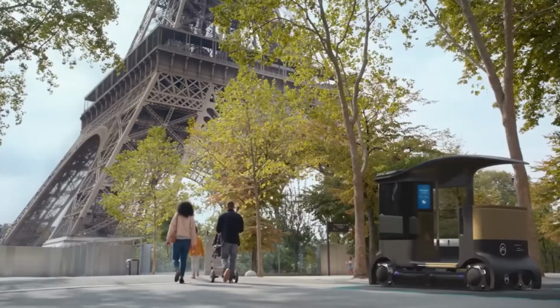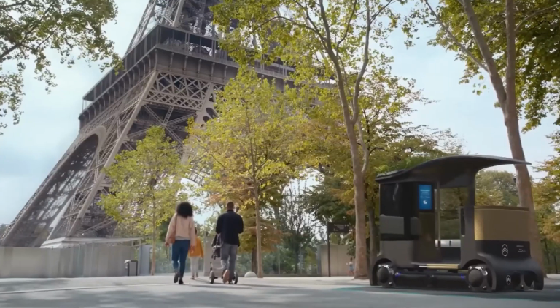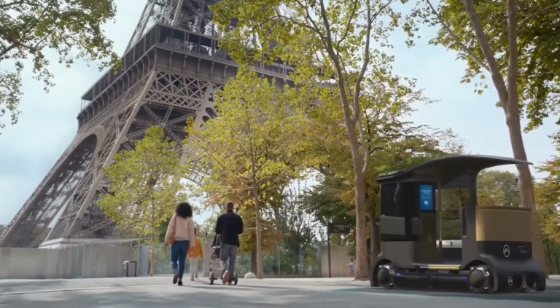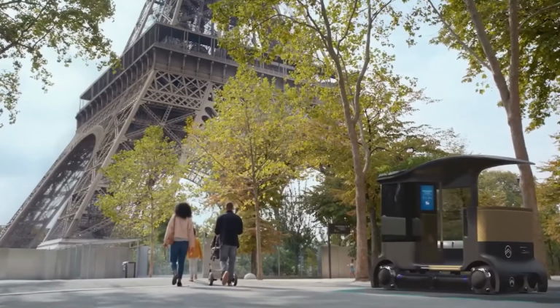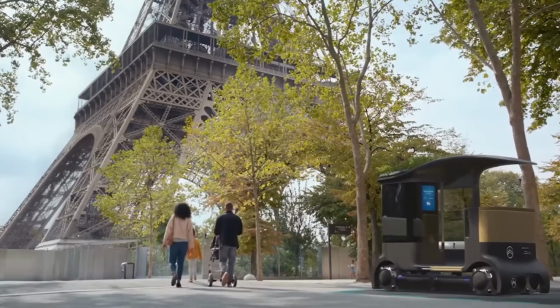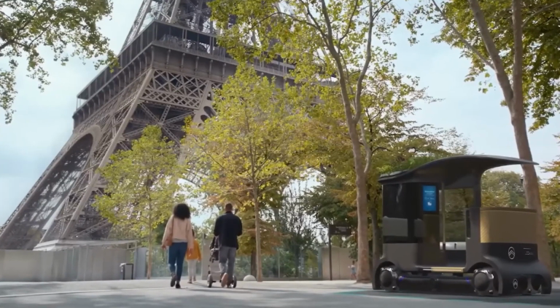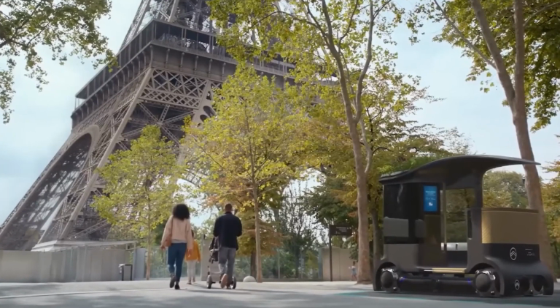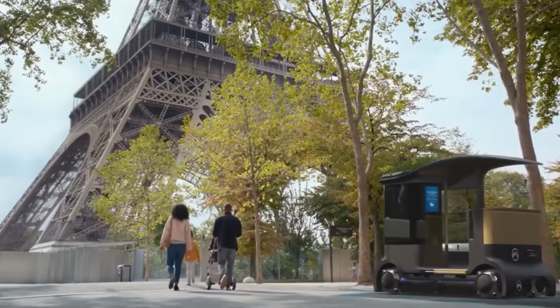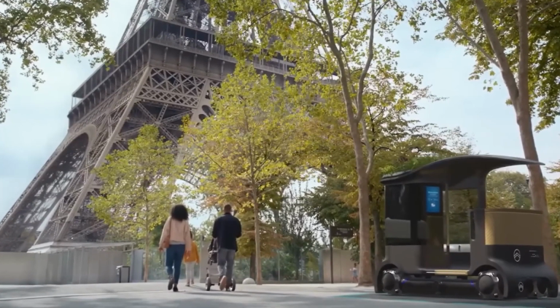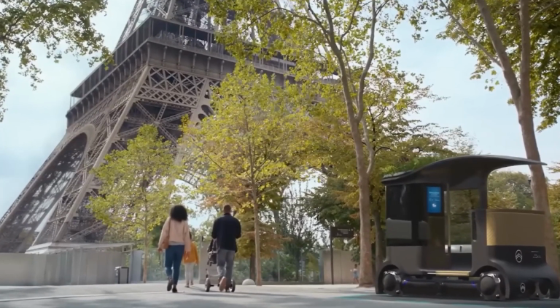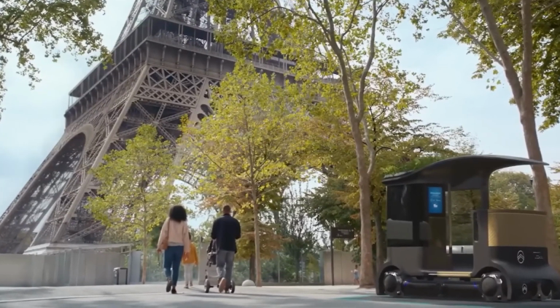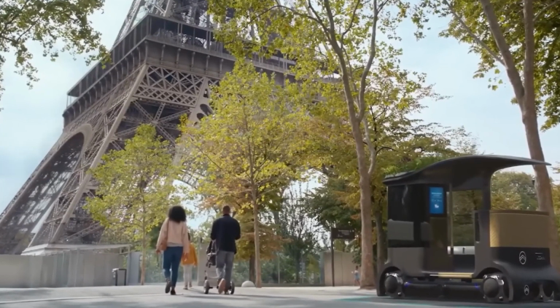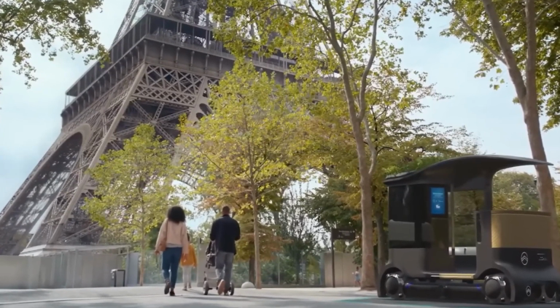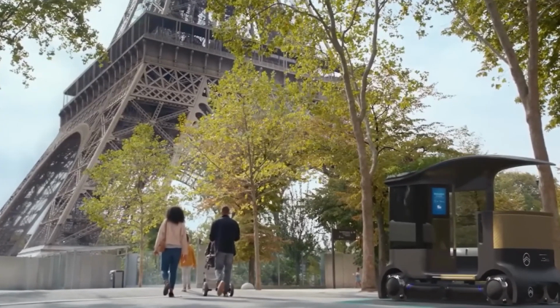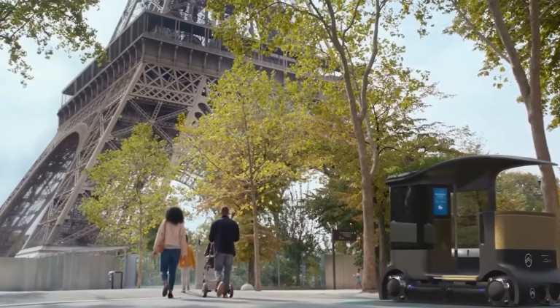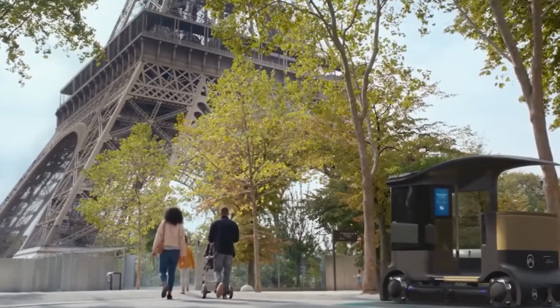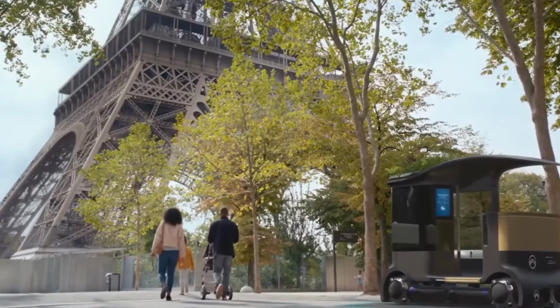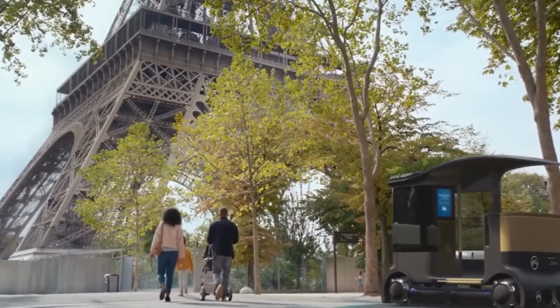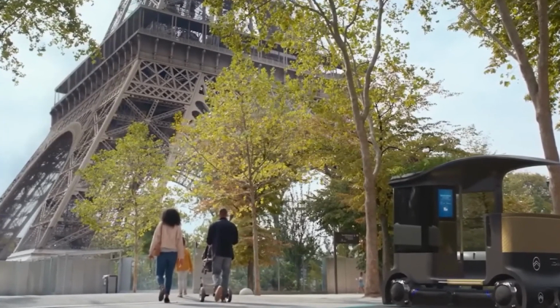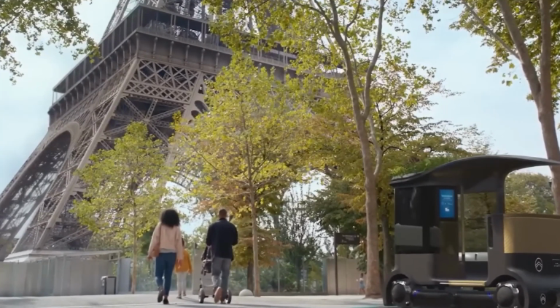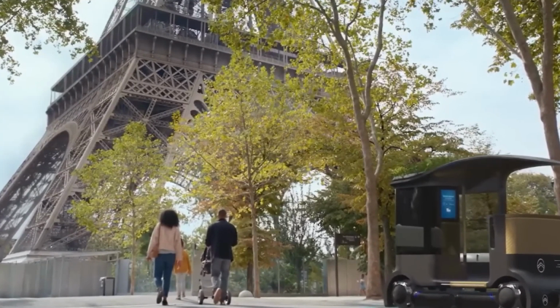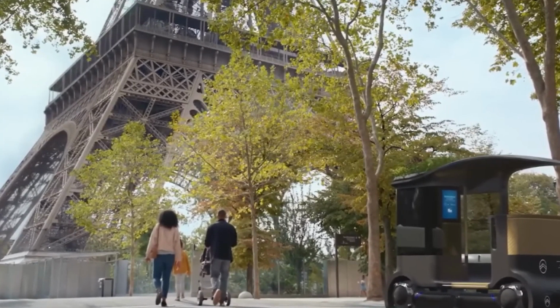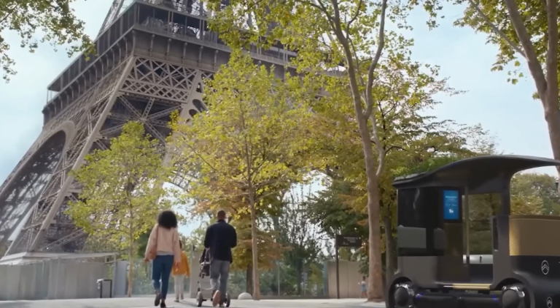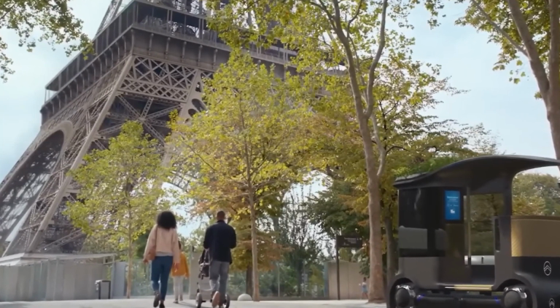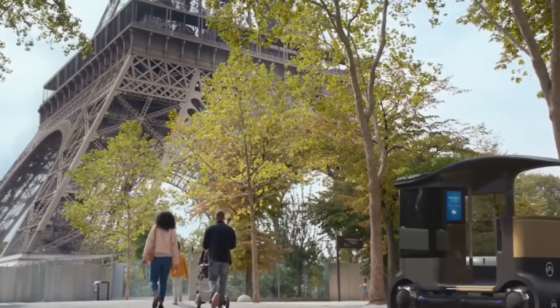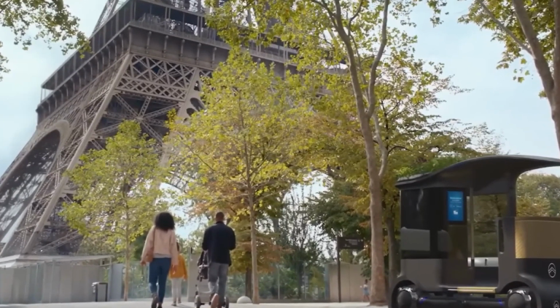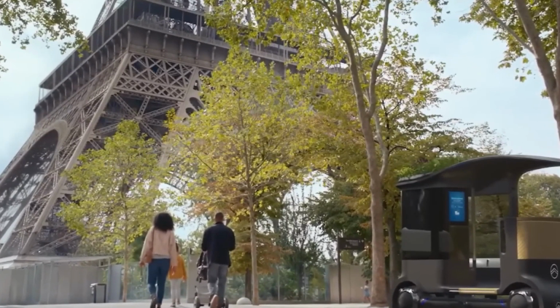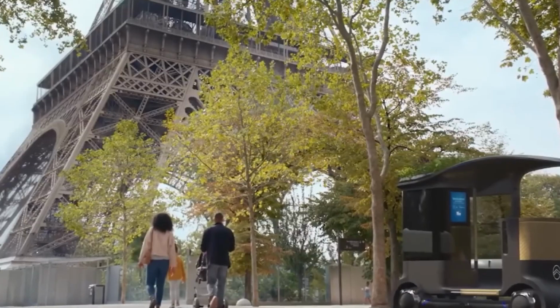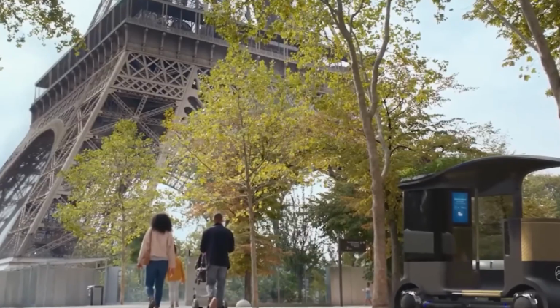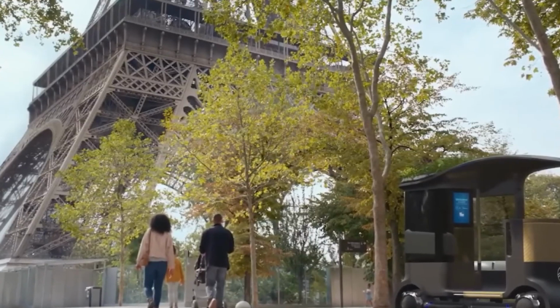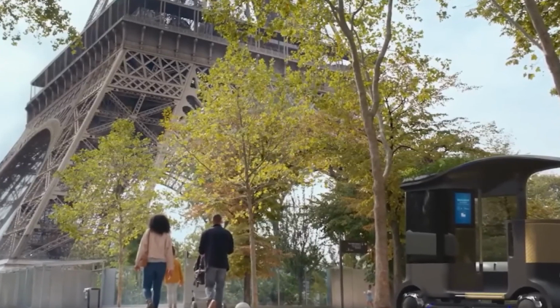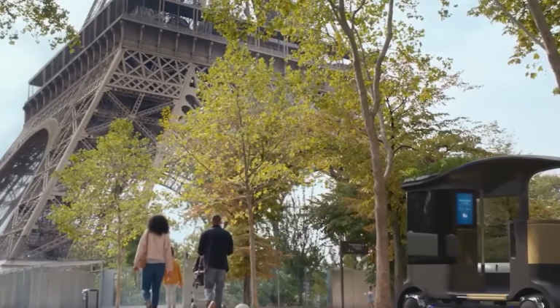The pod also has two screens with interactive maps, one facing out and the other inward.